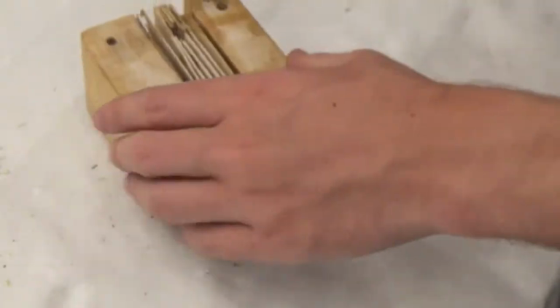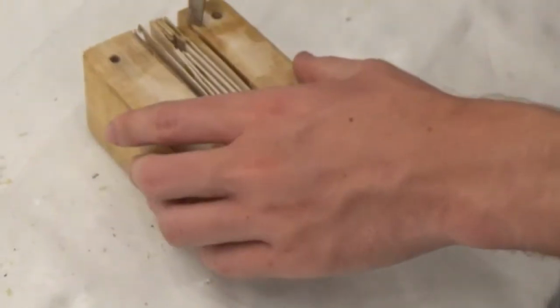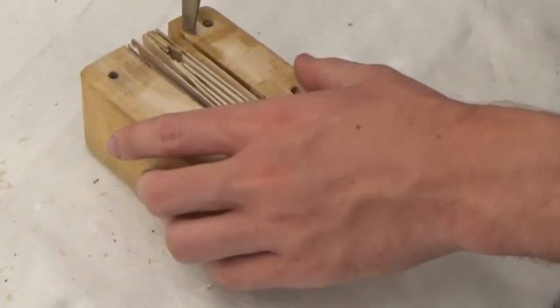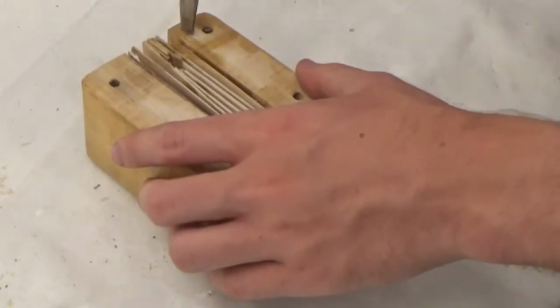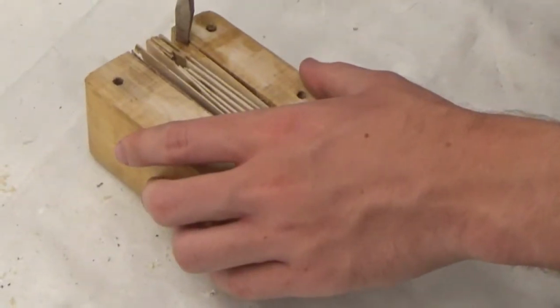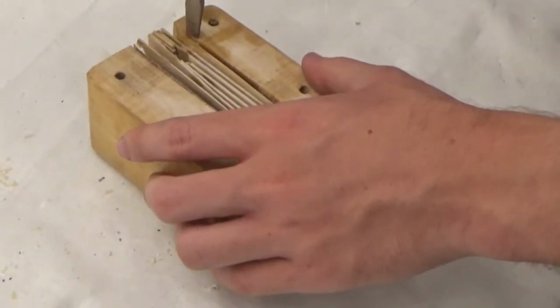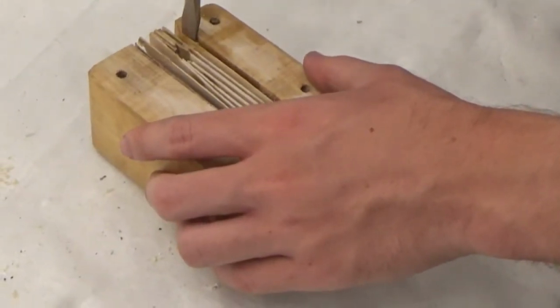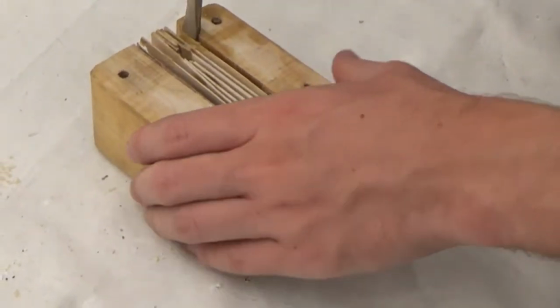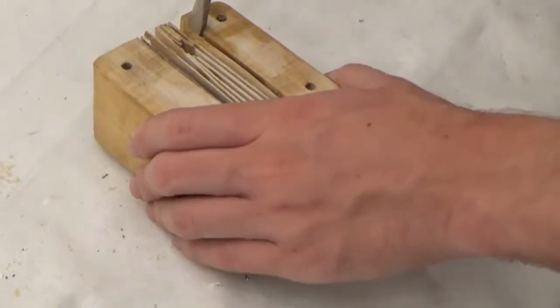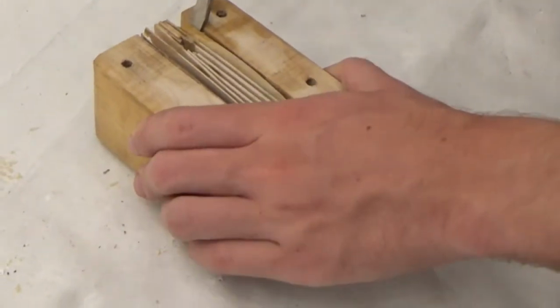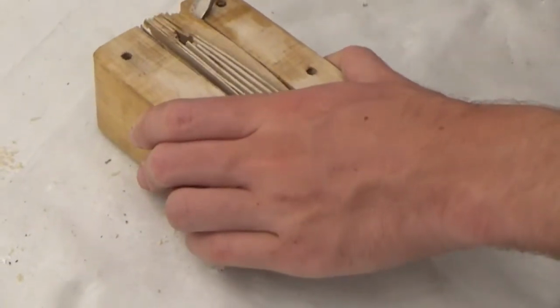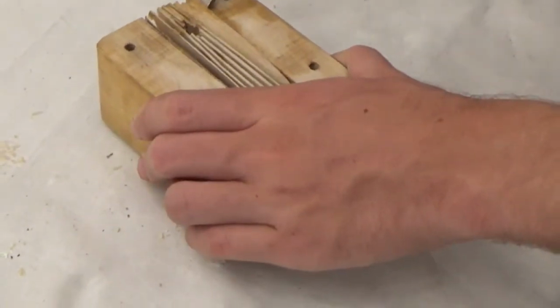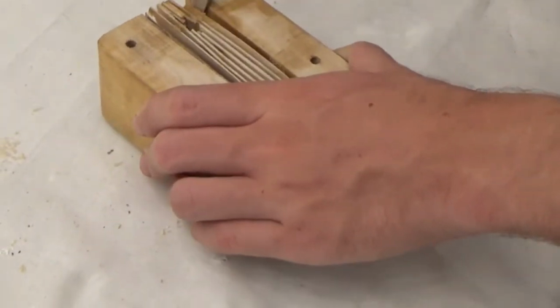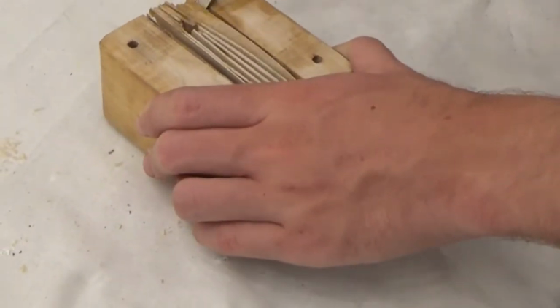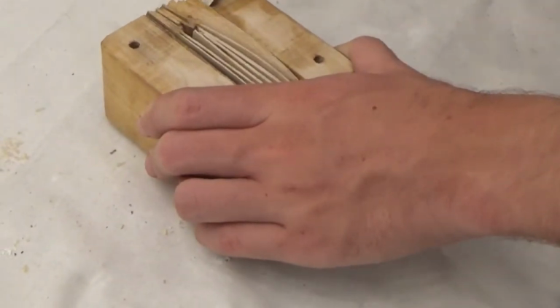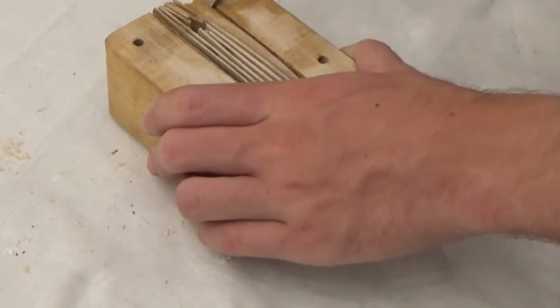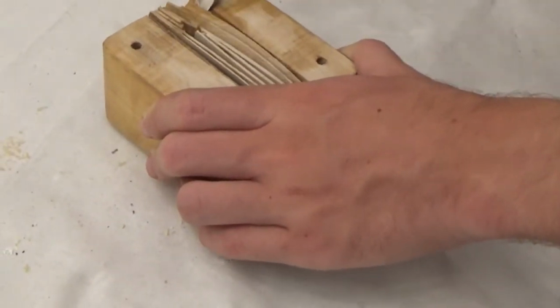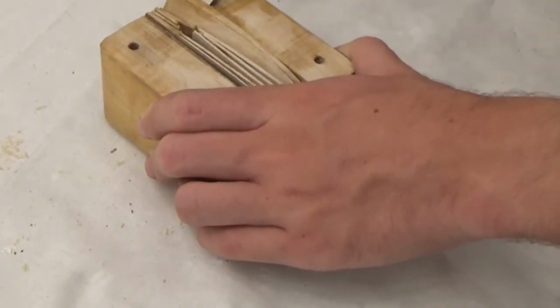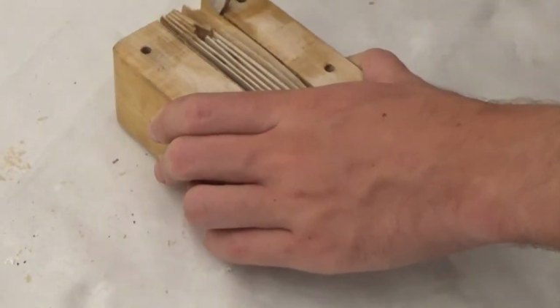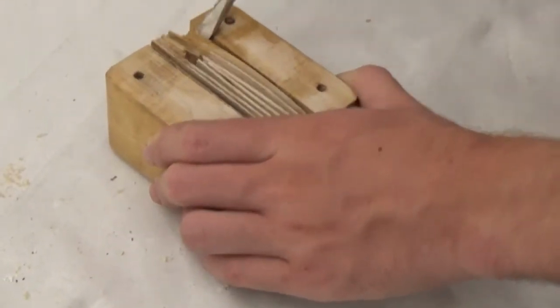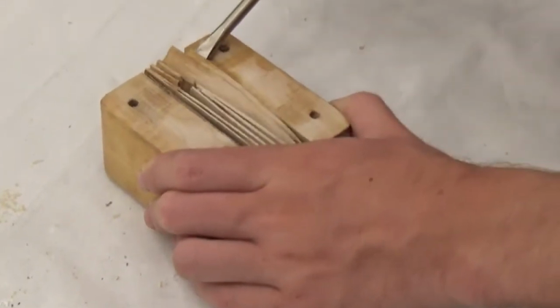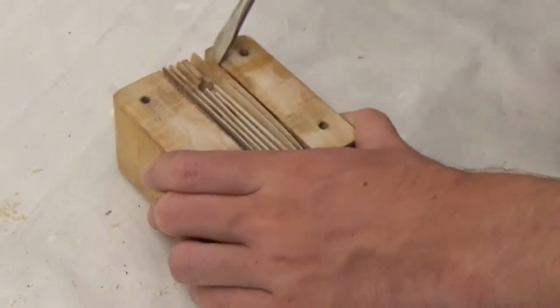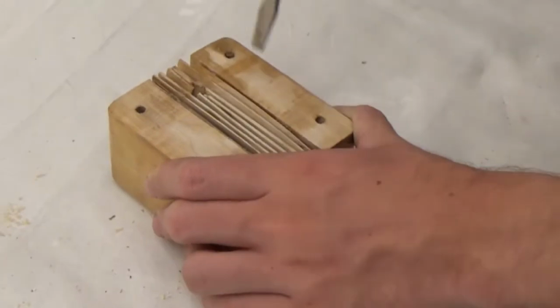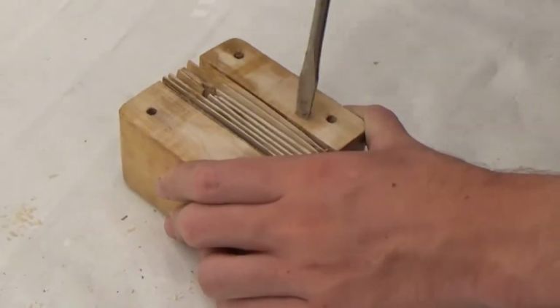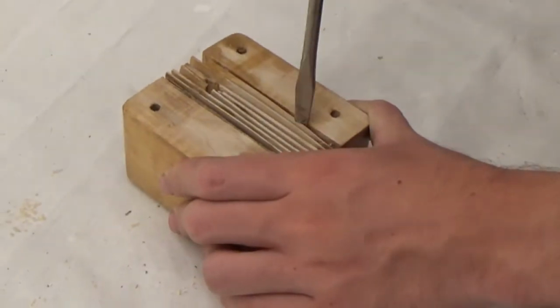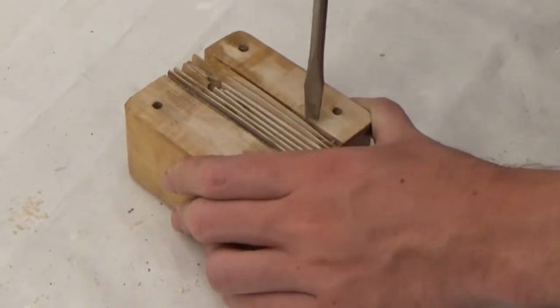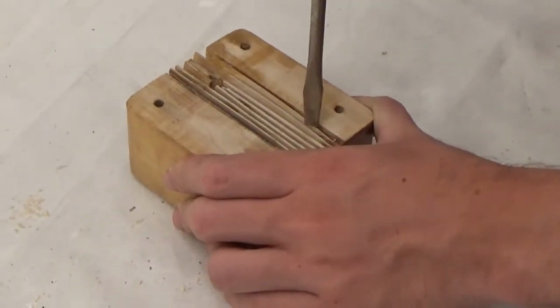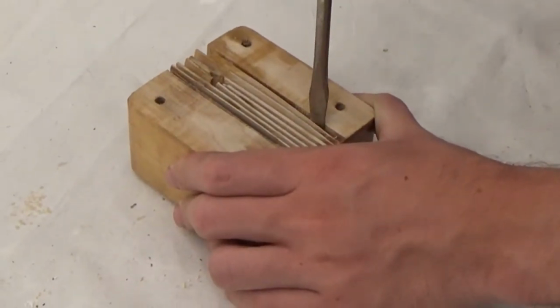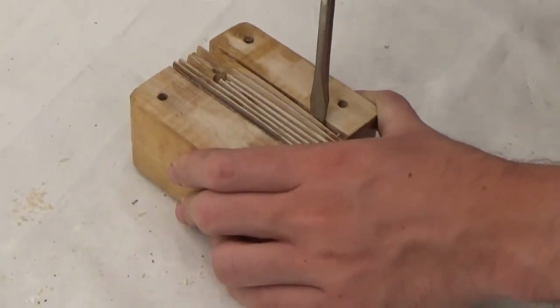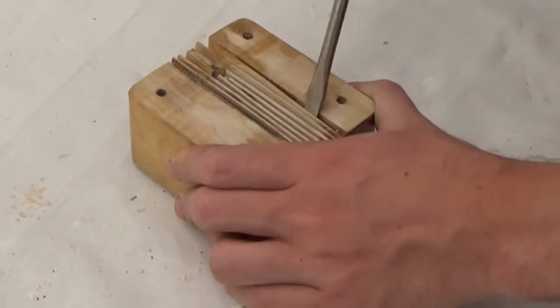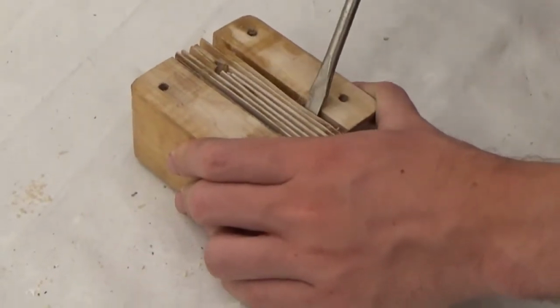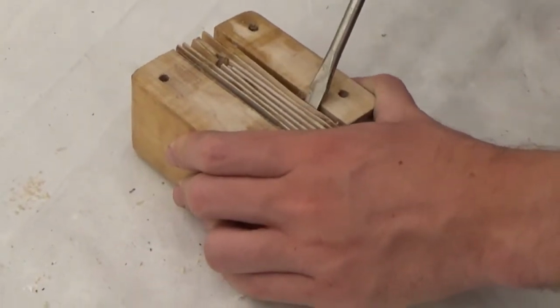Finally, I had to make a series of cuts and then remove material so that the truss tube connectors would tighten against the truss tubes instead of the mirror box.